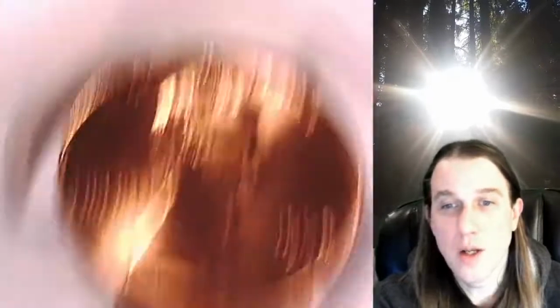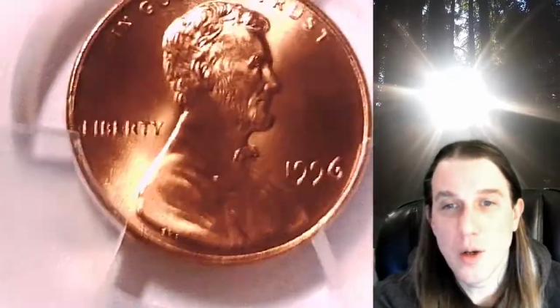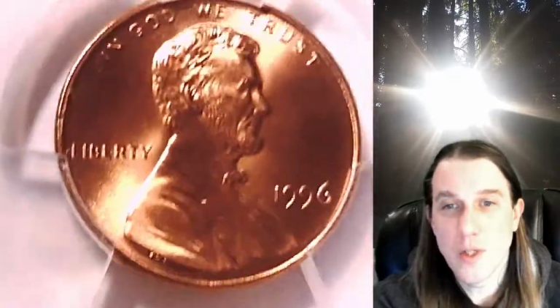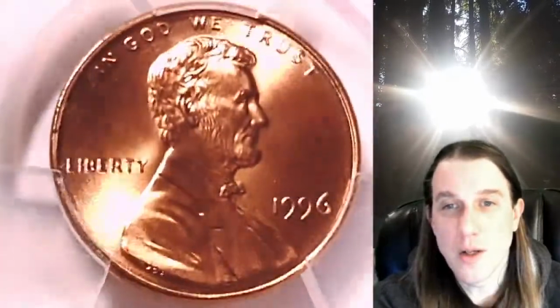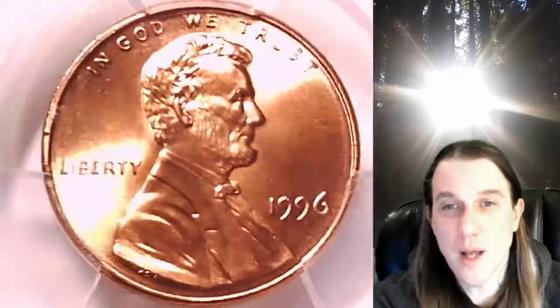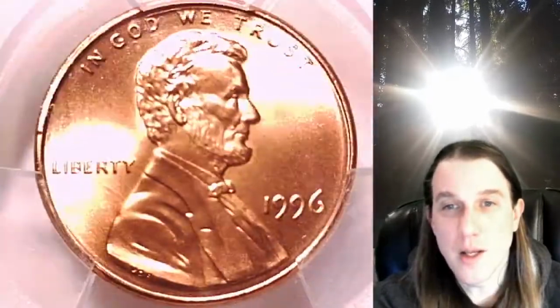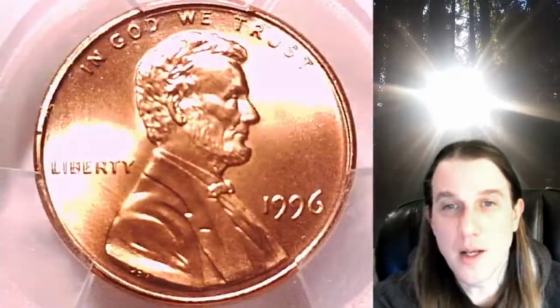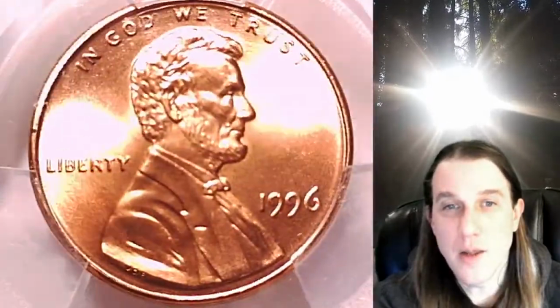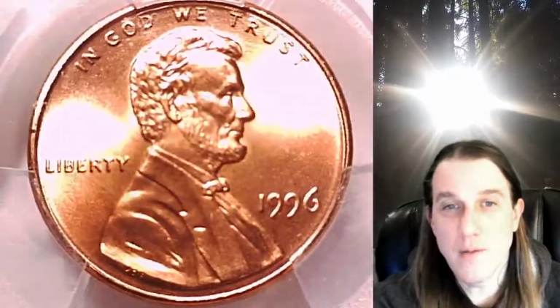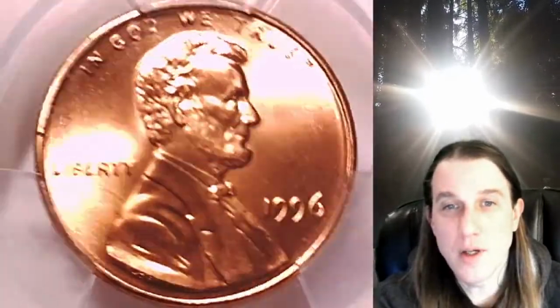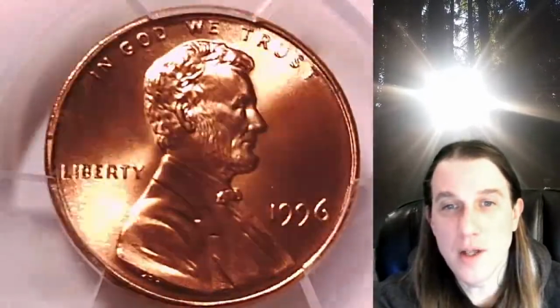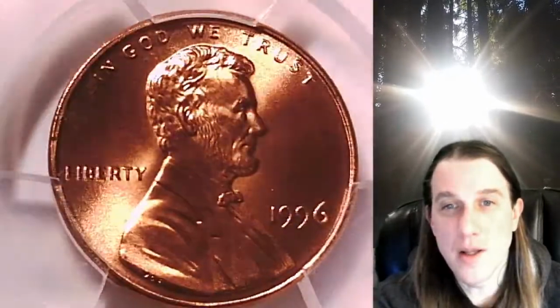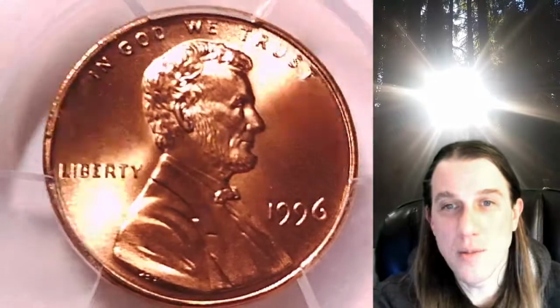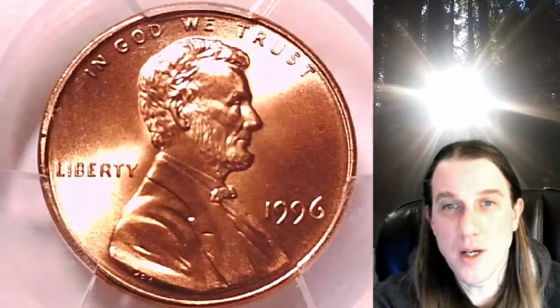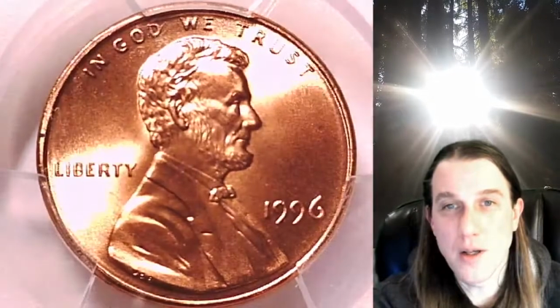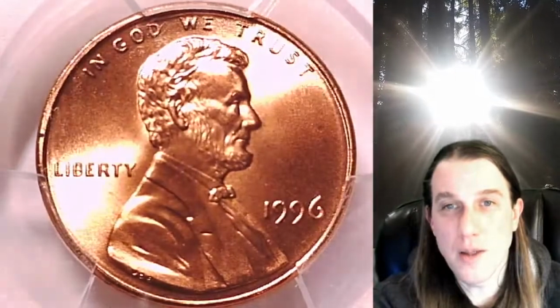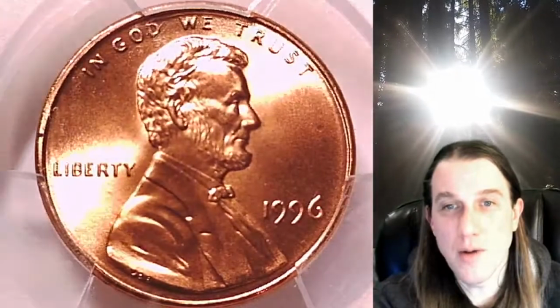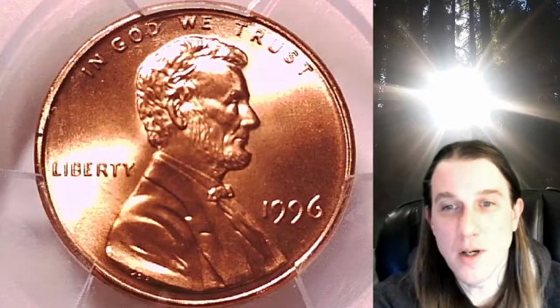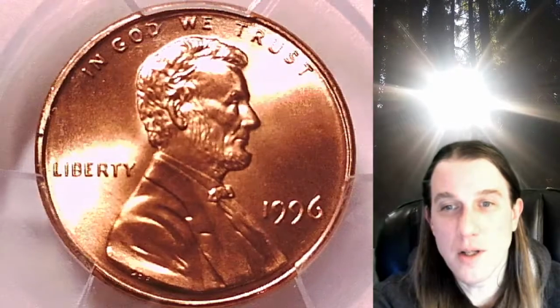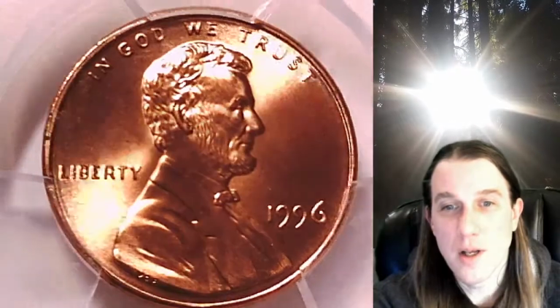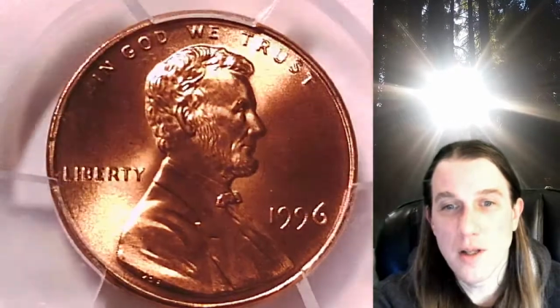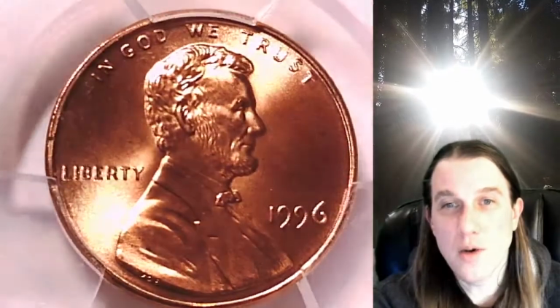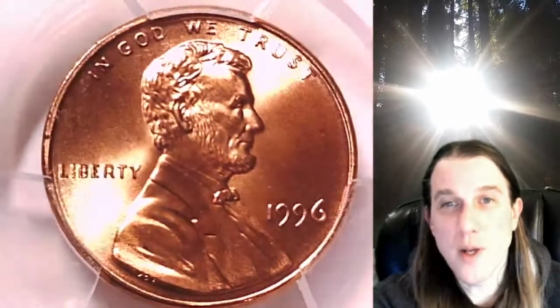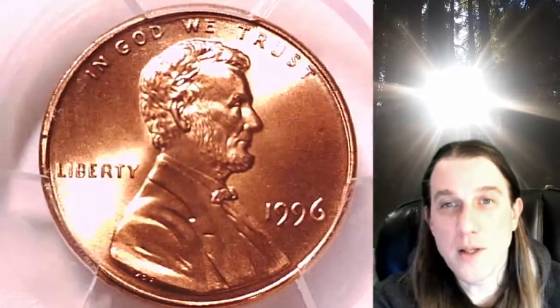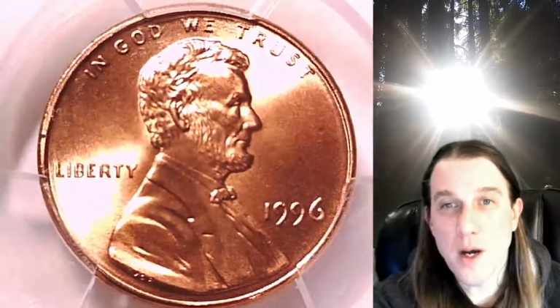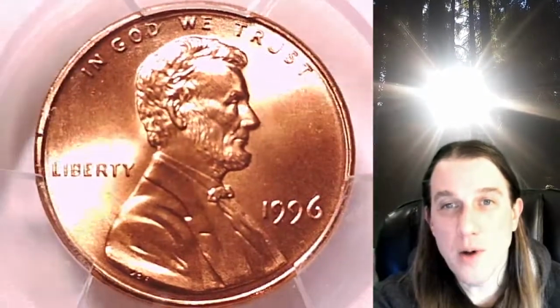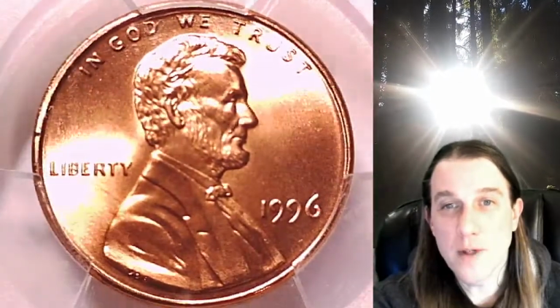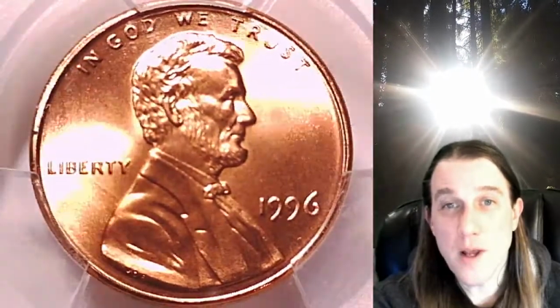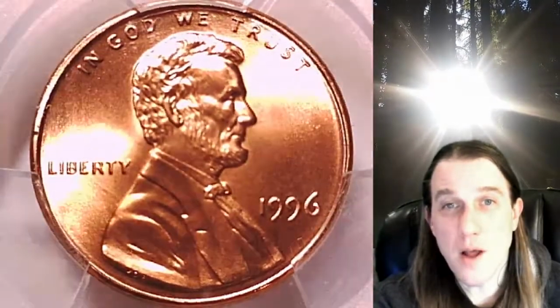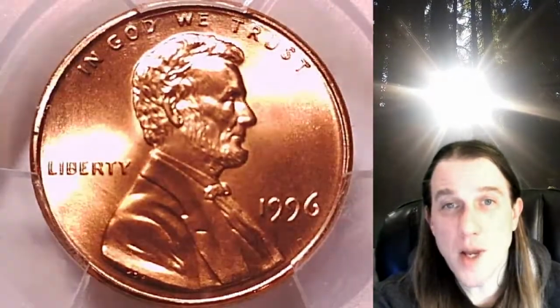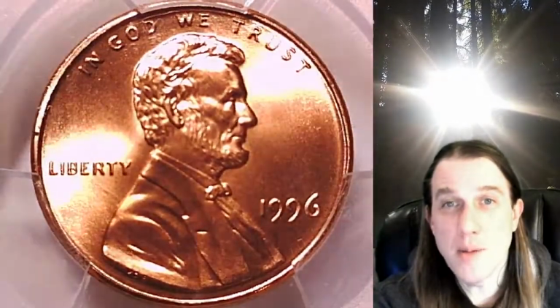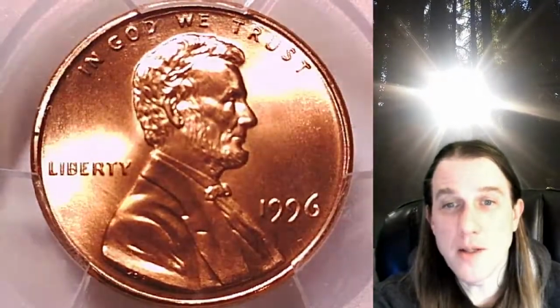We'll take a look at Lincoln on the obverse and then we'll take a look at the reverse. This coin is going to go up for sale on my eBay store.